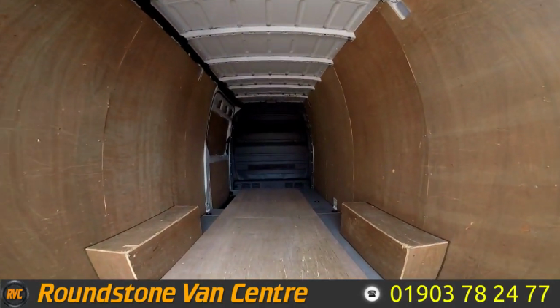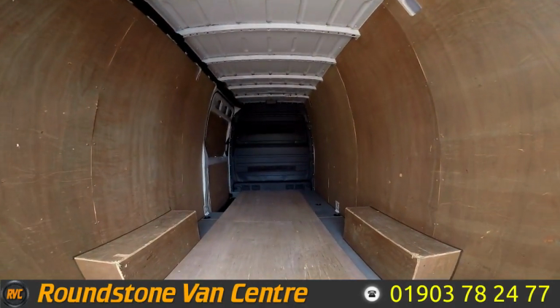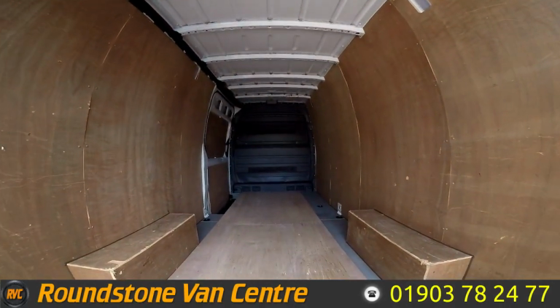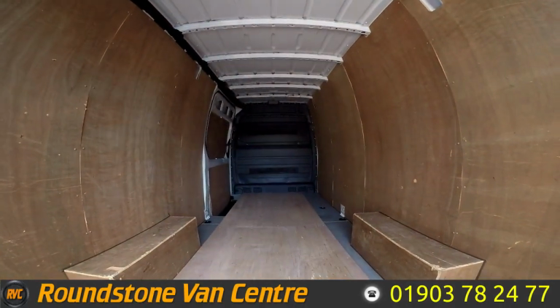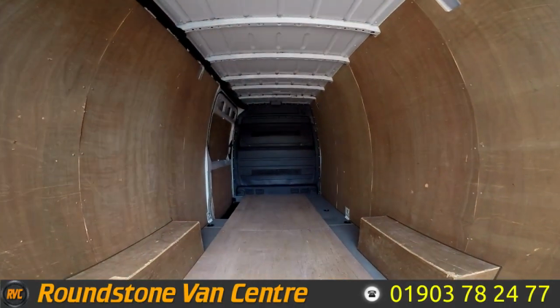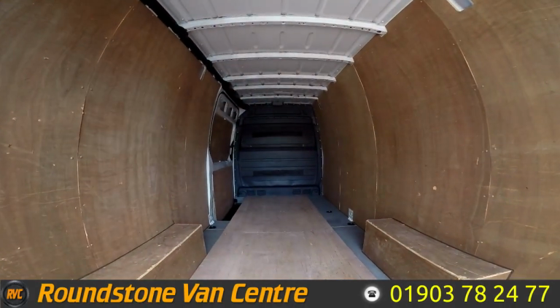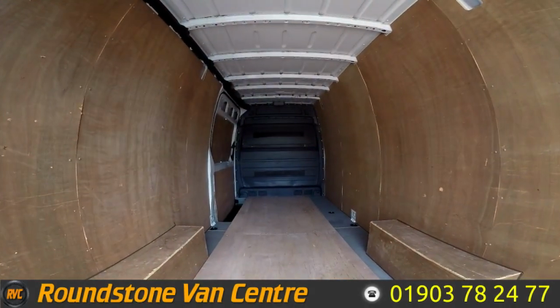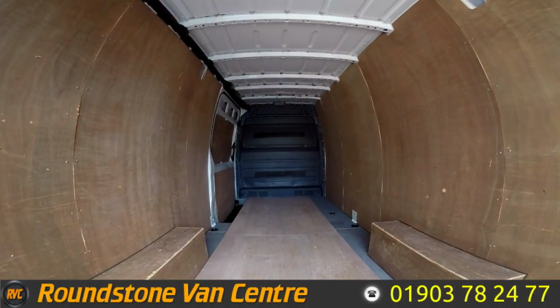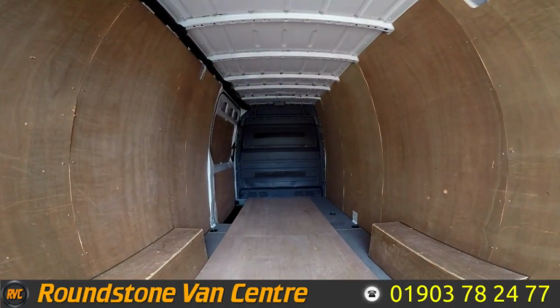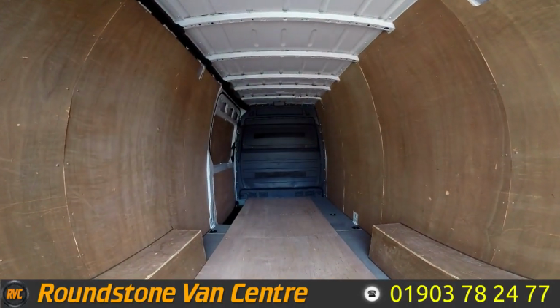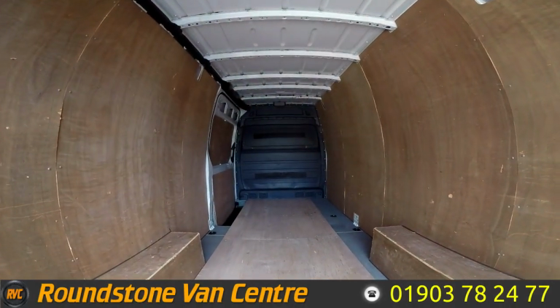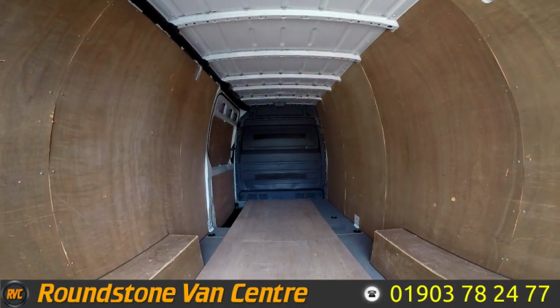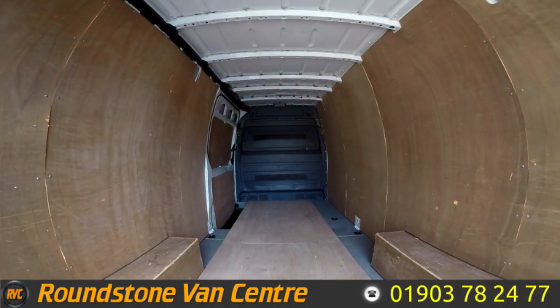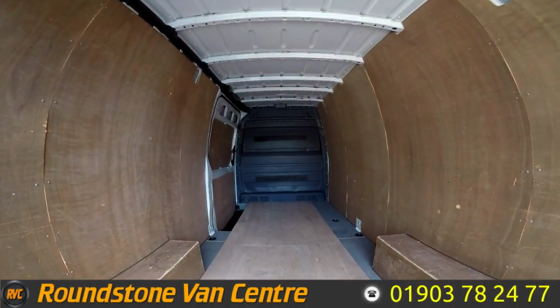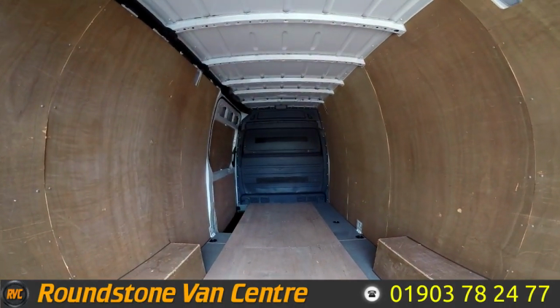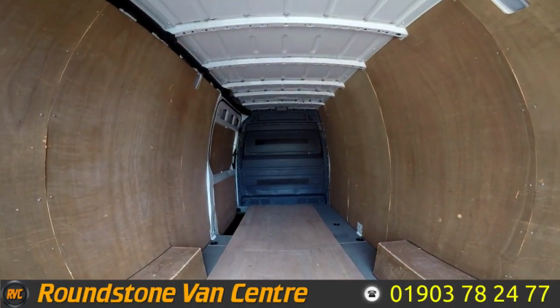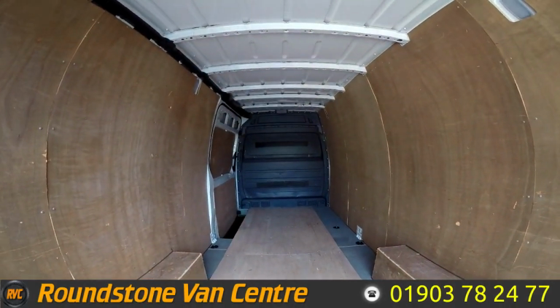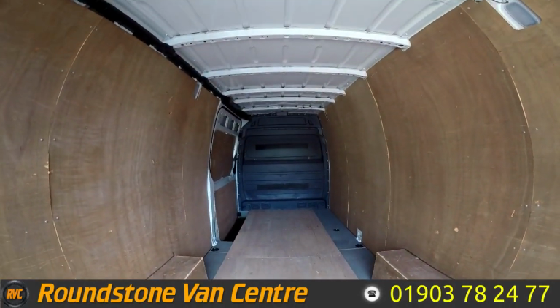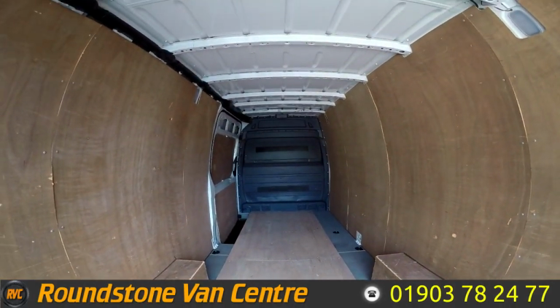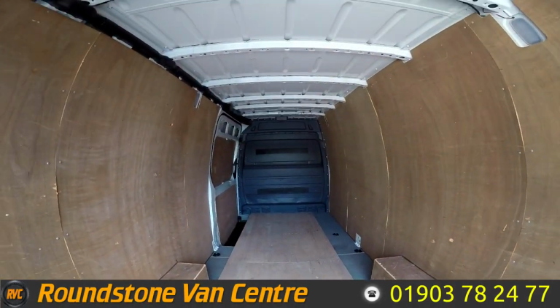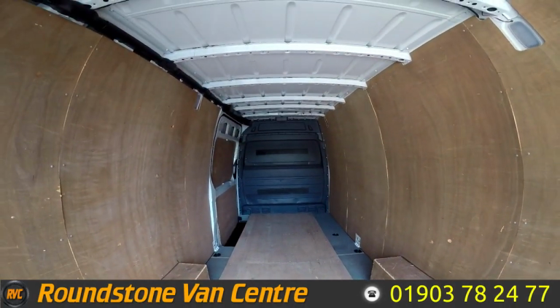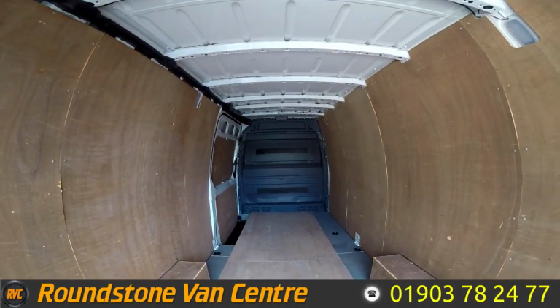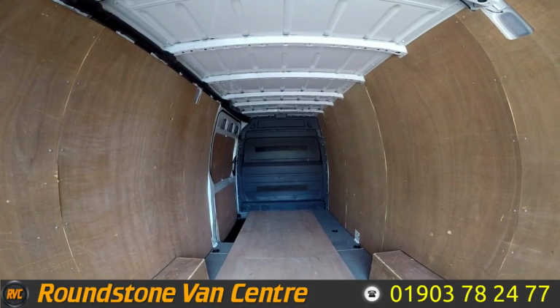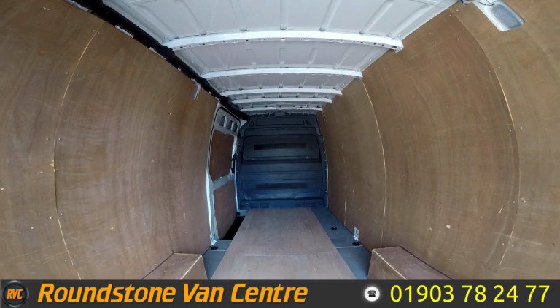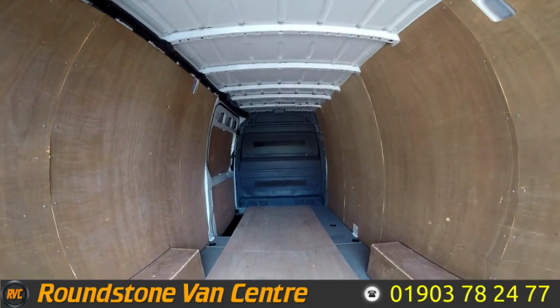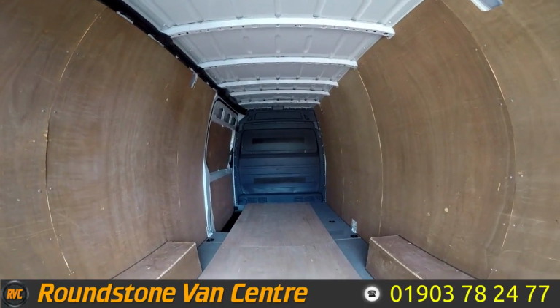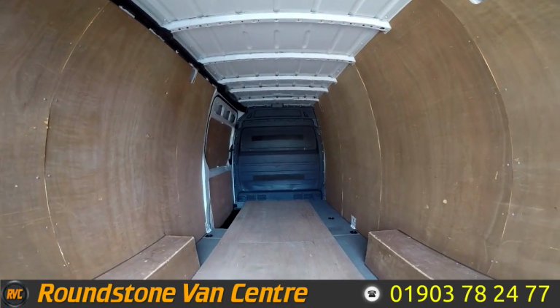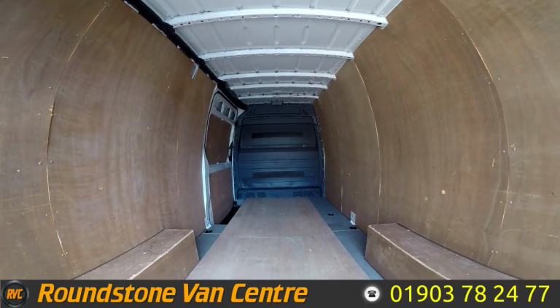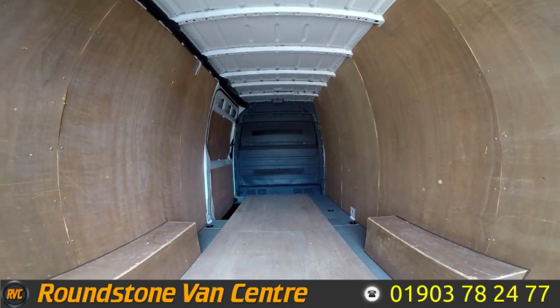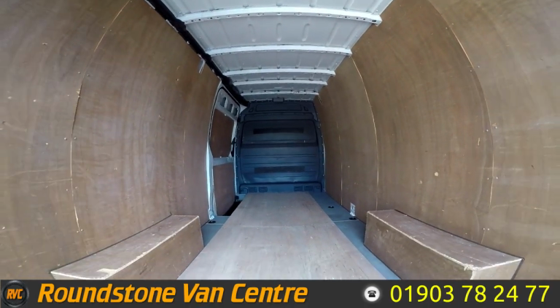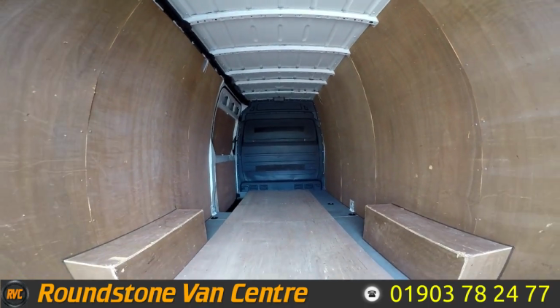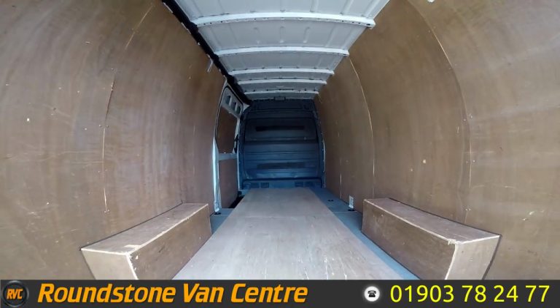Now showing you into the rear cargo area, you can see it's got full height racking with a lock head and it's been ply-lined.